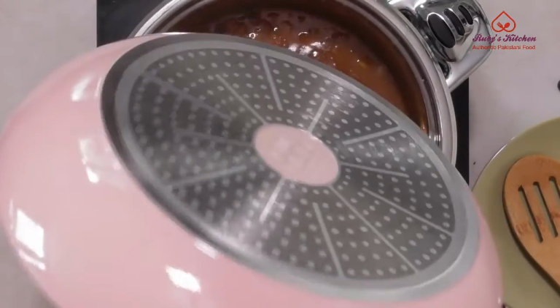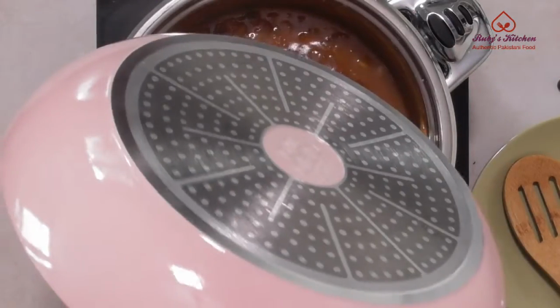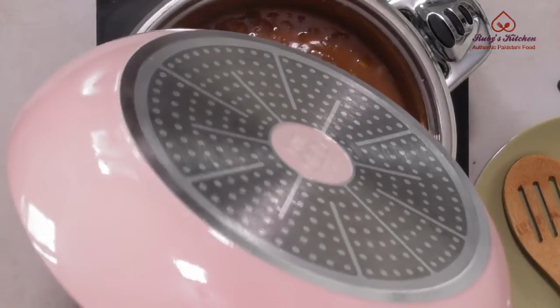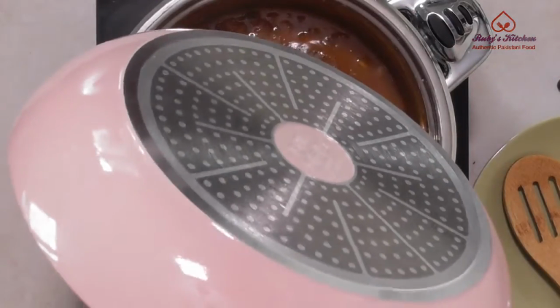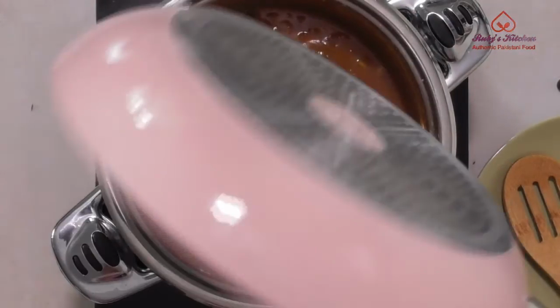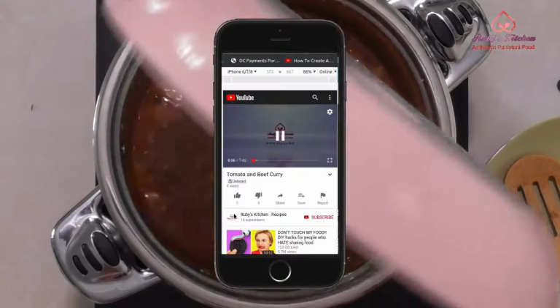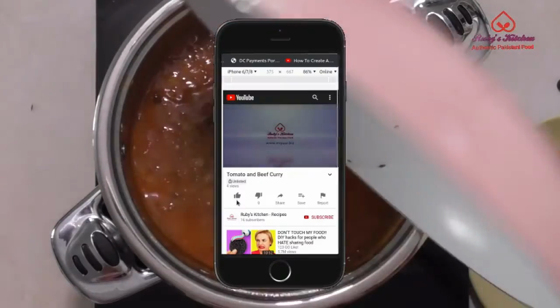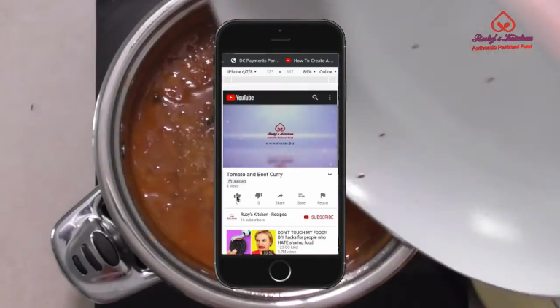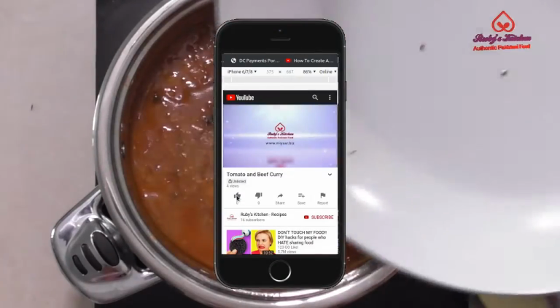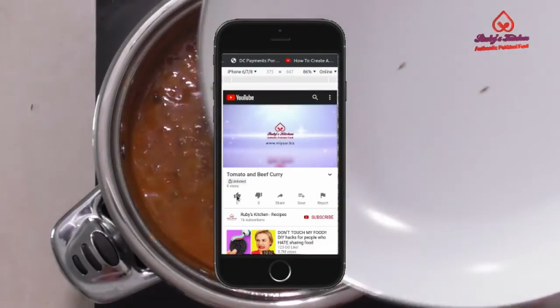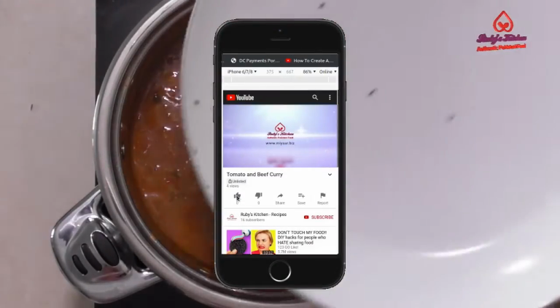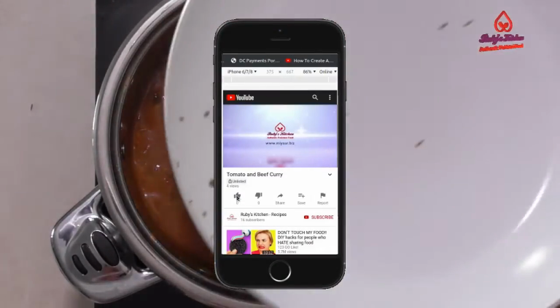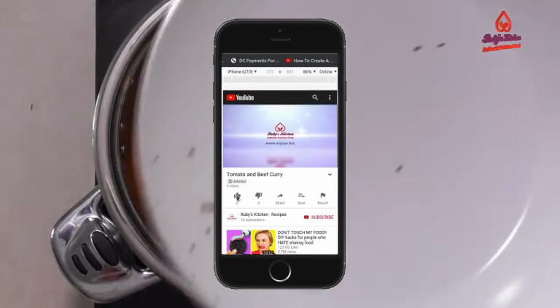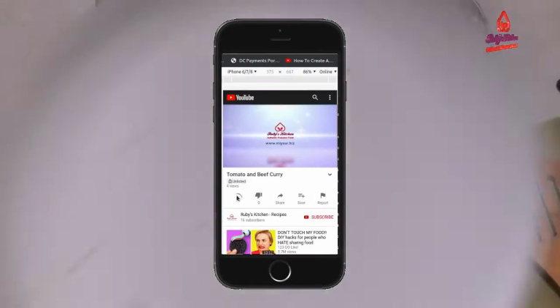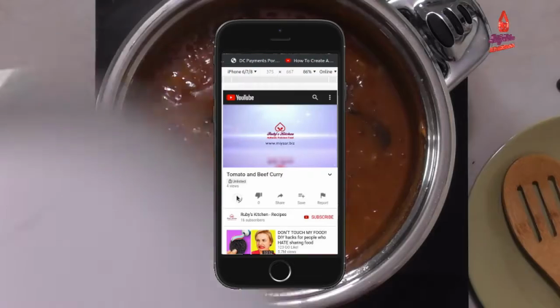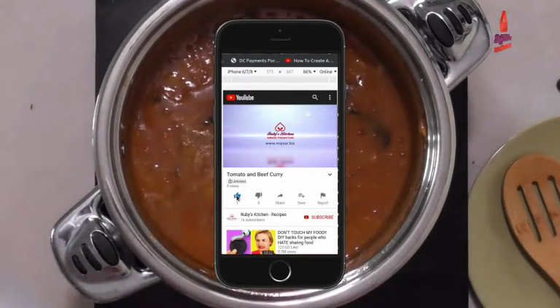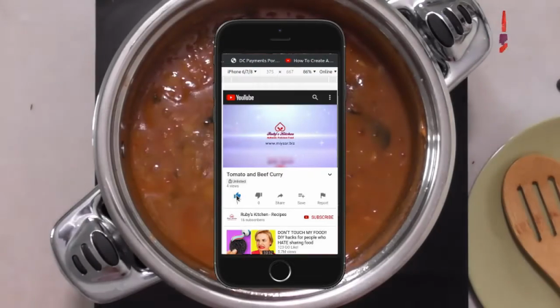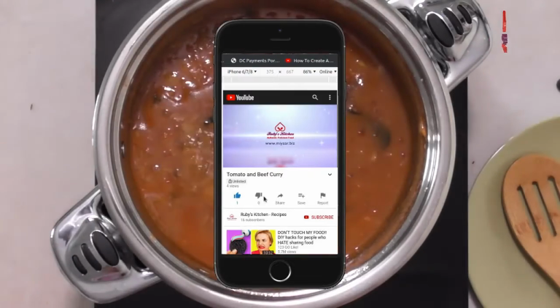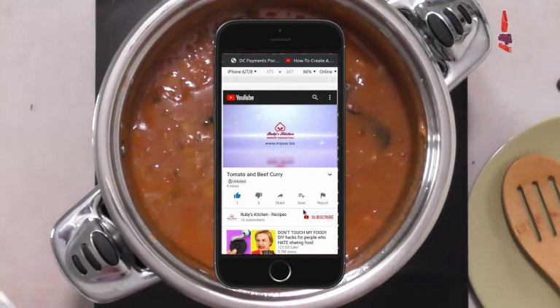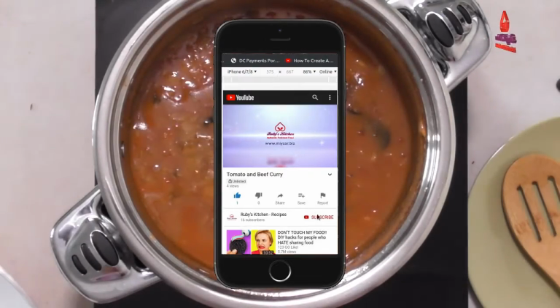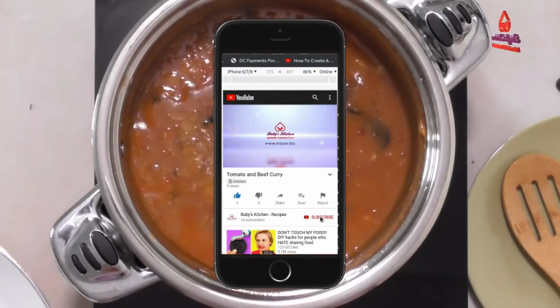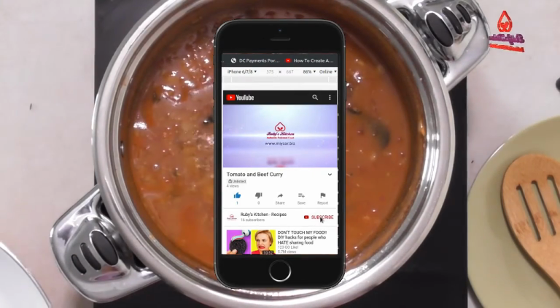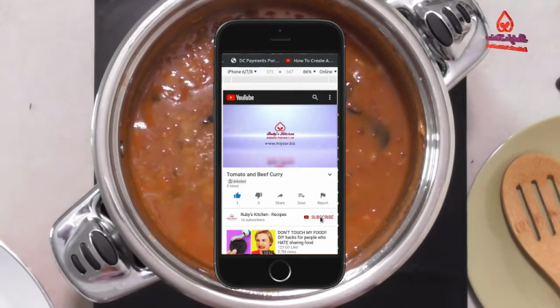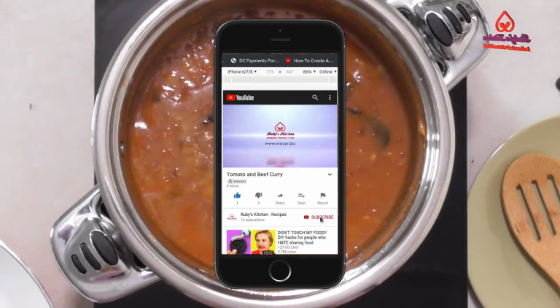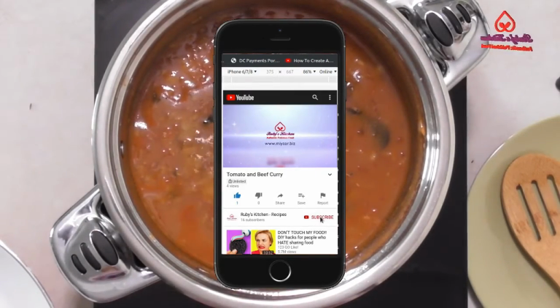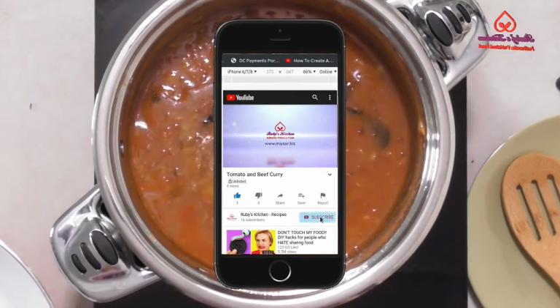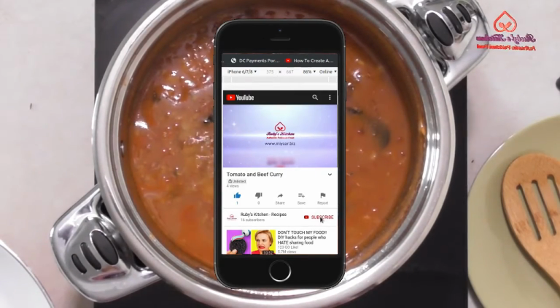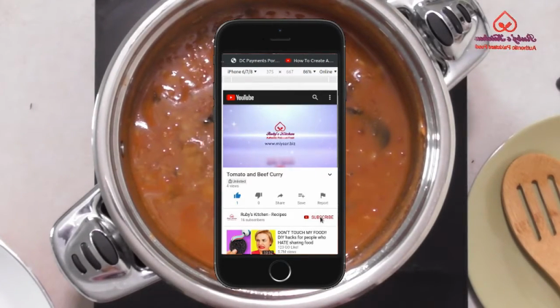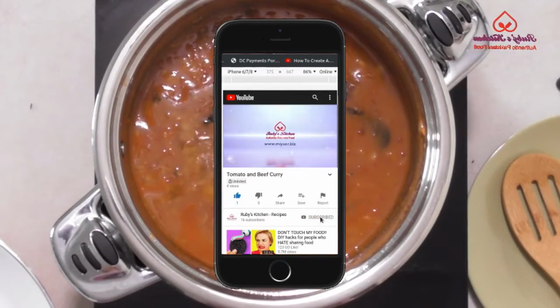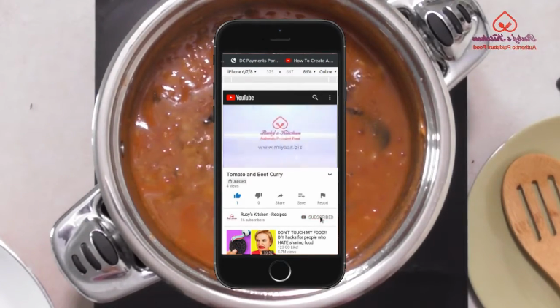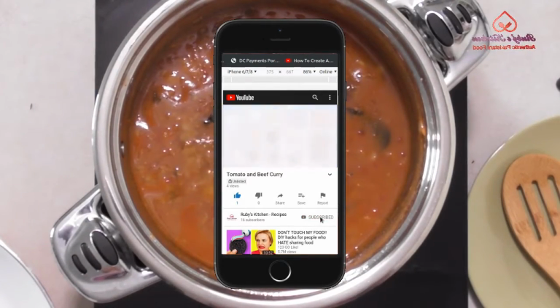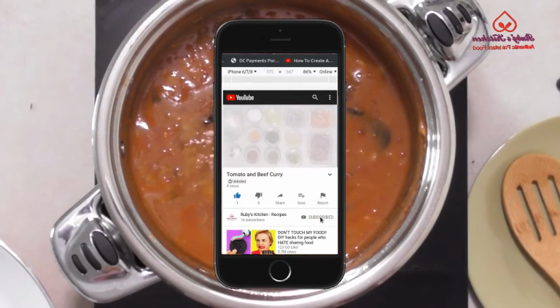Do not forget to subscribe to our channel — pressing the bell icon ensures you get information on all the latest recipe videos.